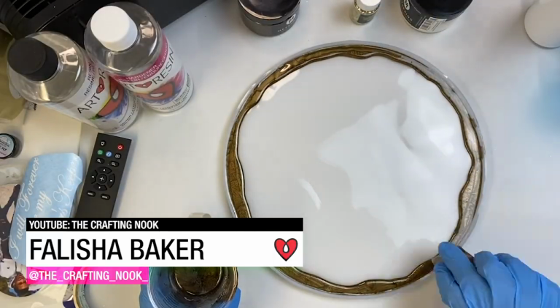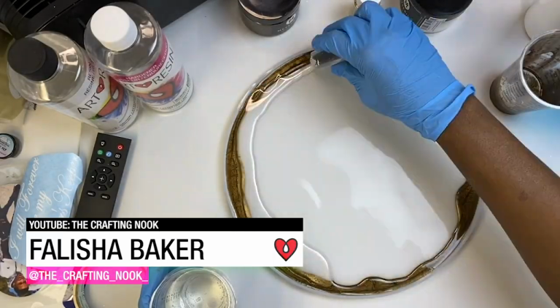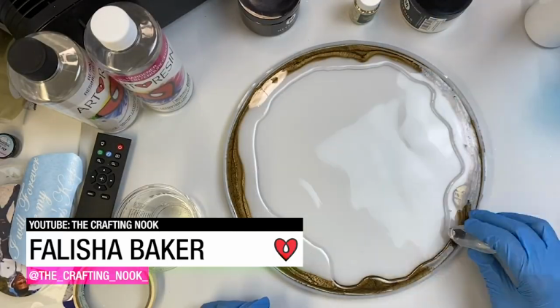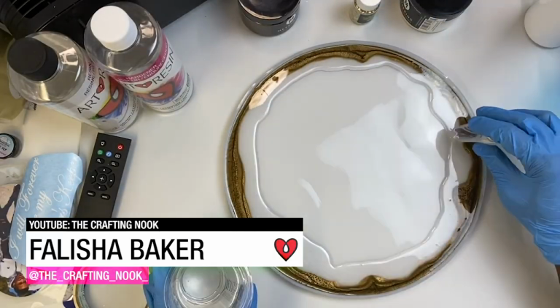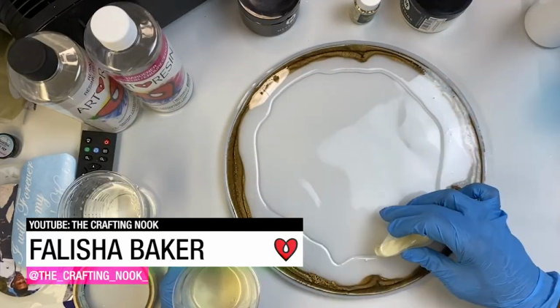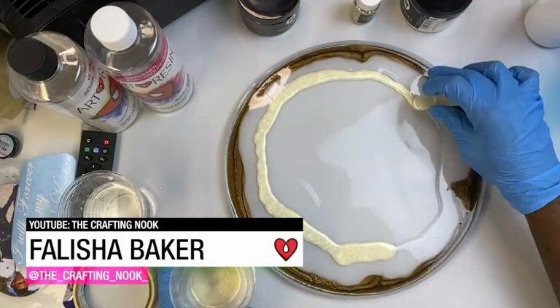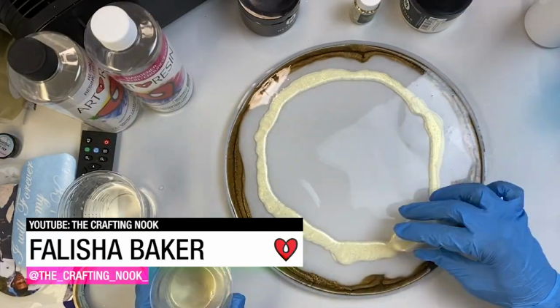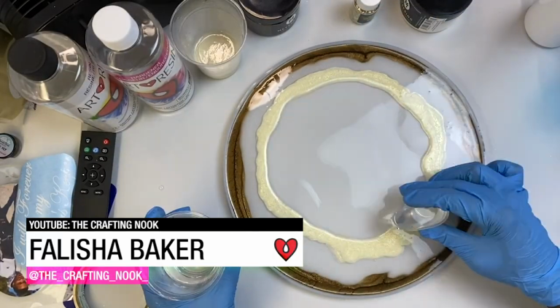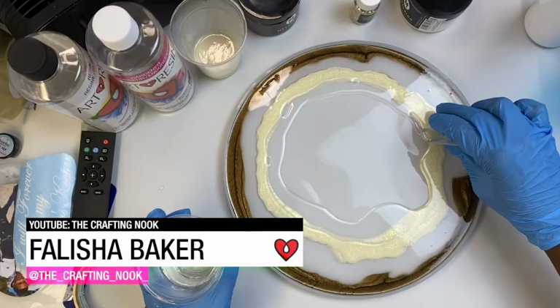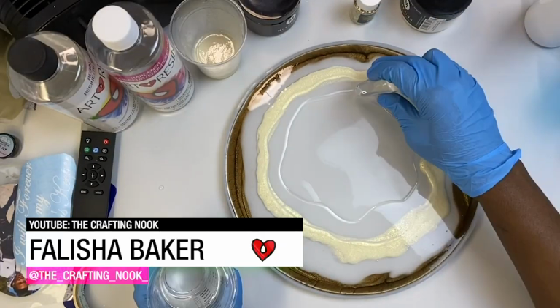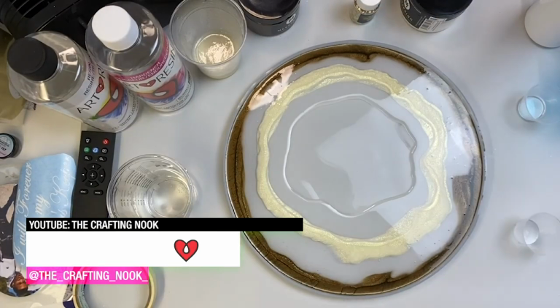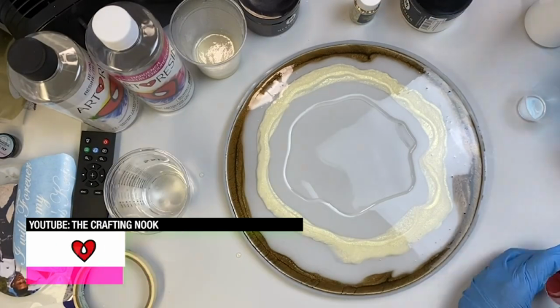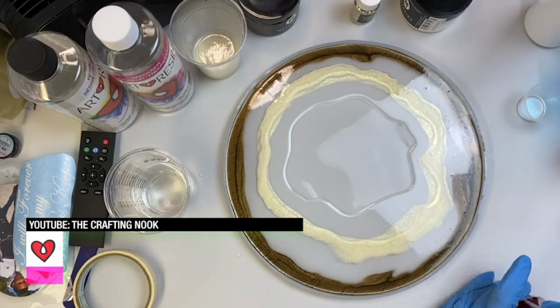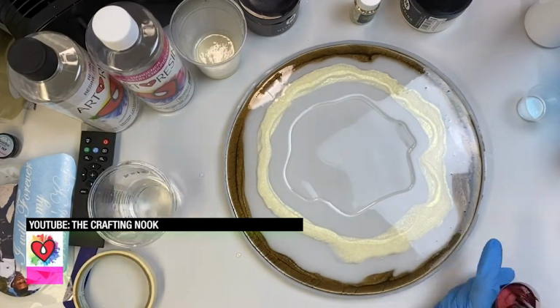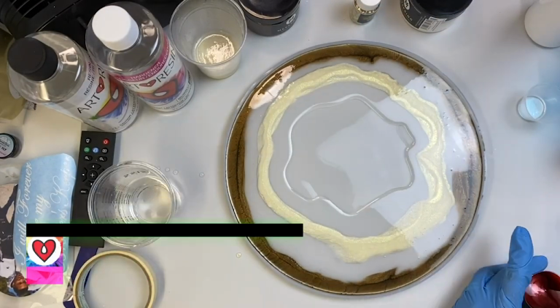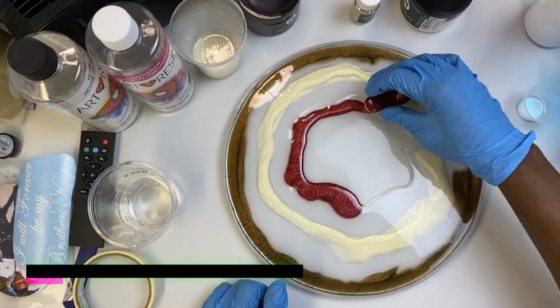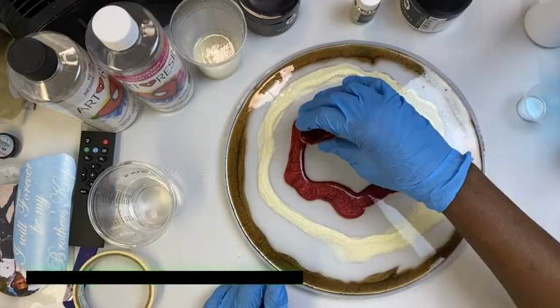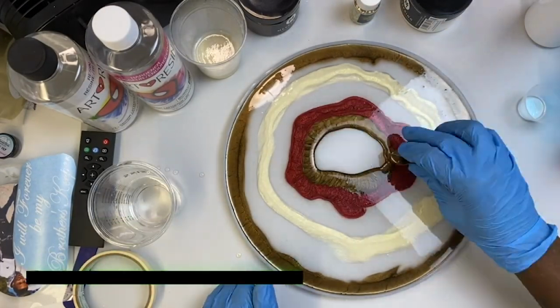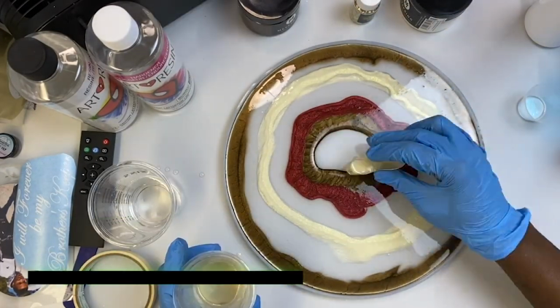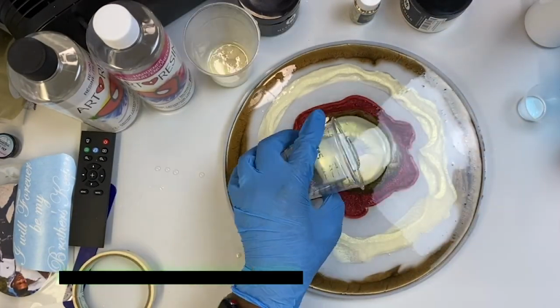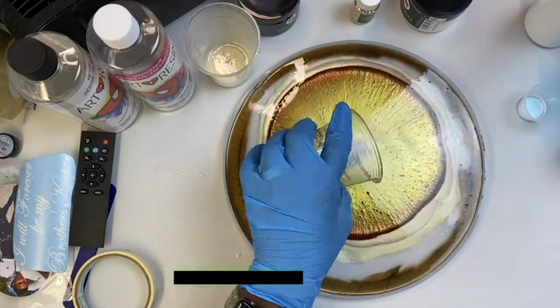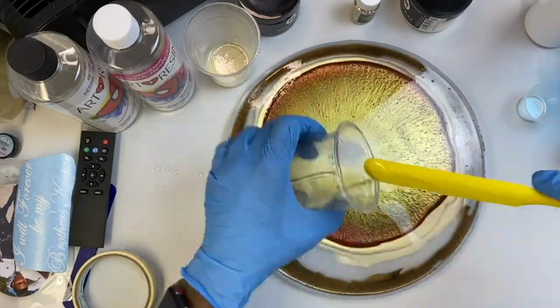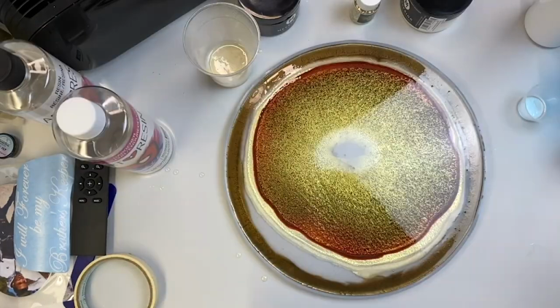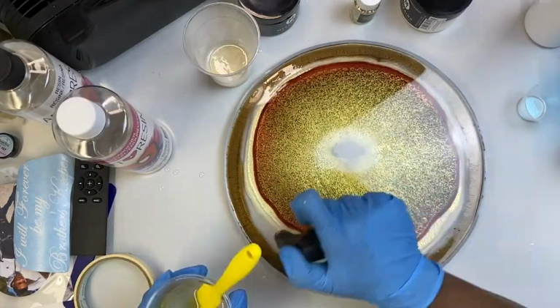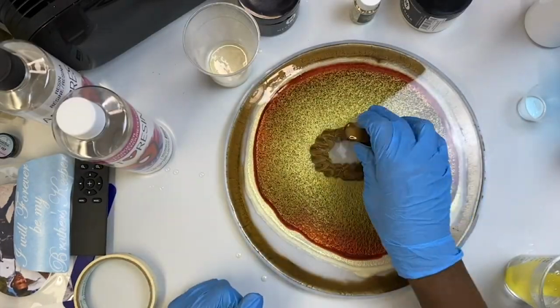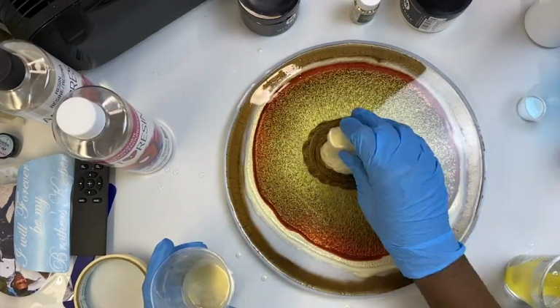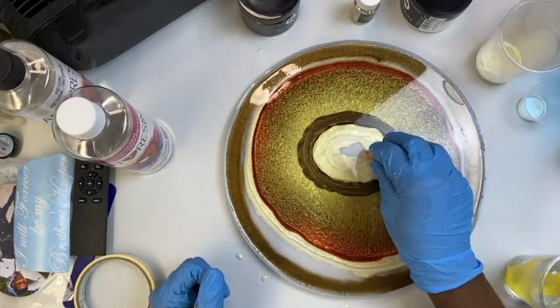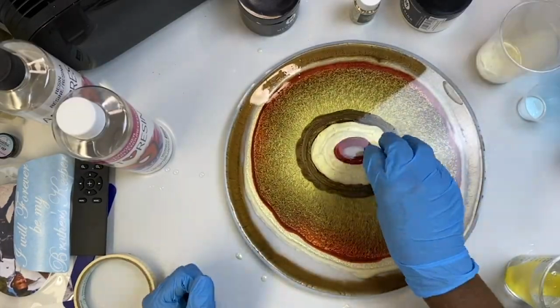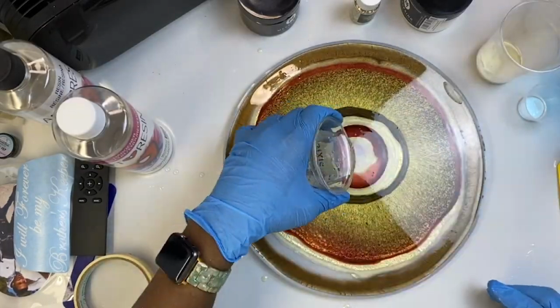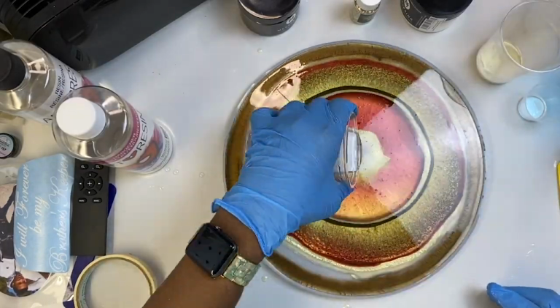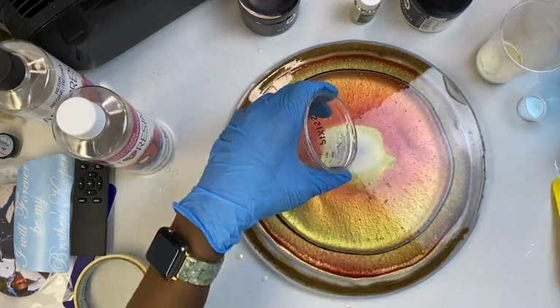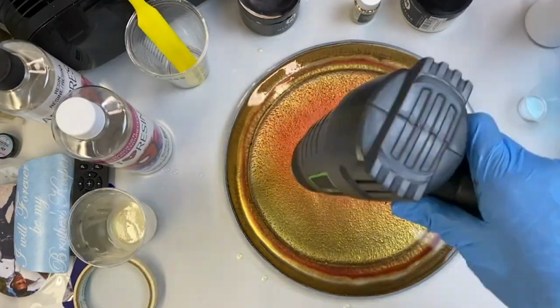Felicia Baker tinted her Art Resin with mica powder, poured it in a silicone mold to create this gorgeous resin tray.